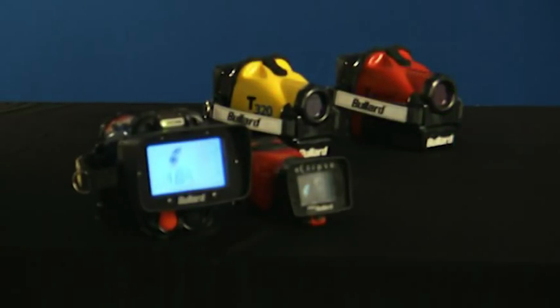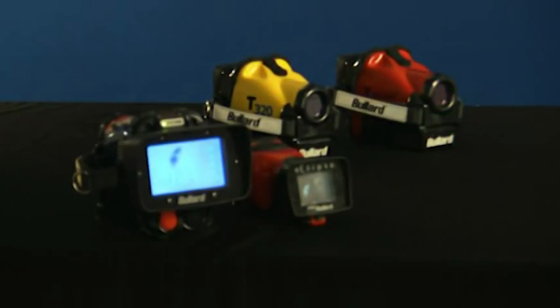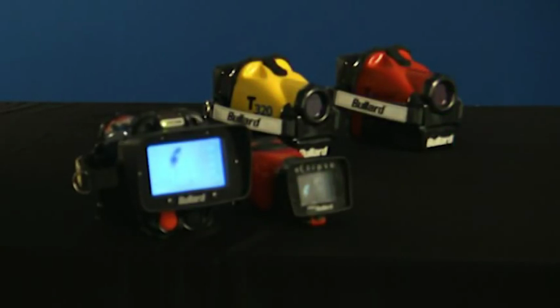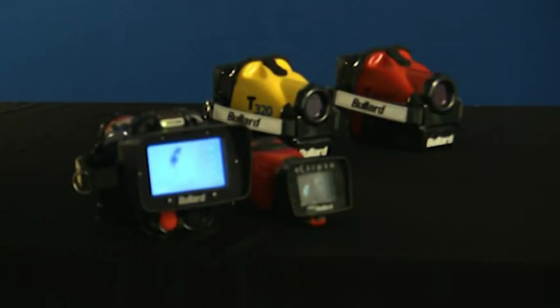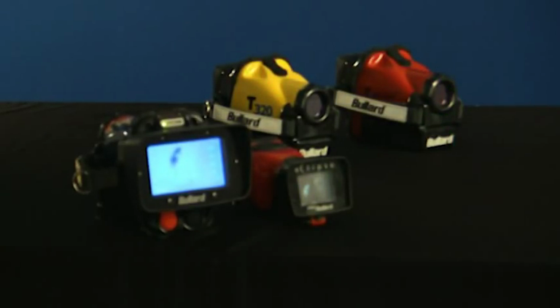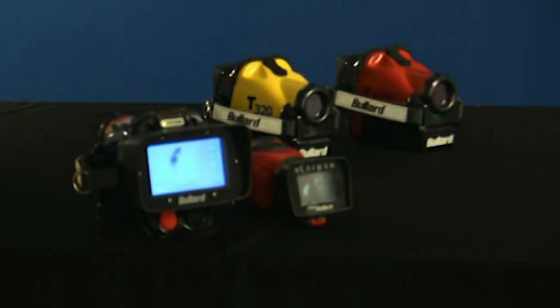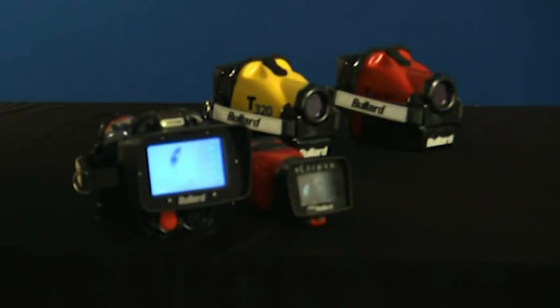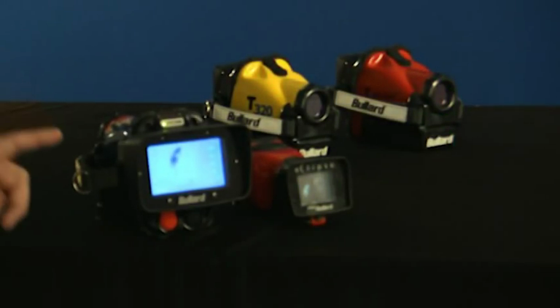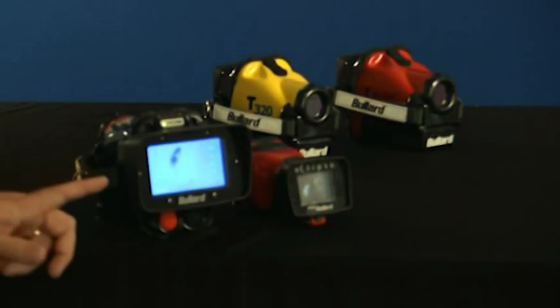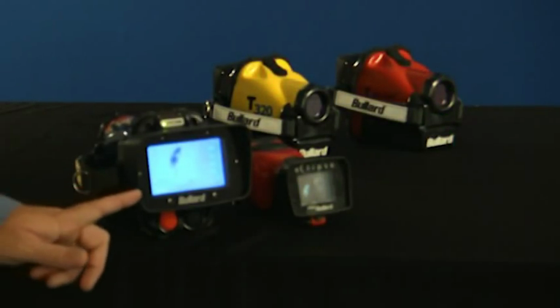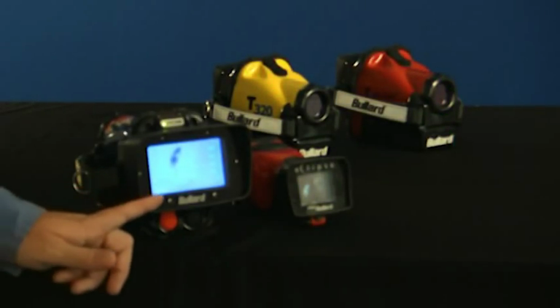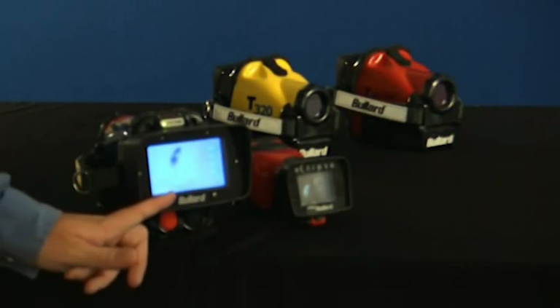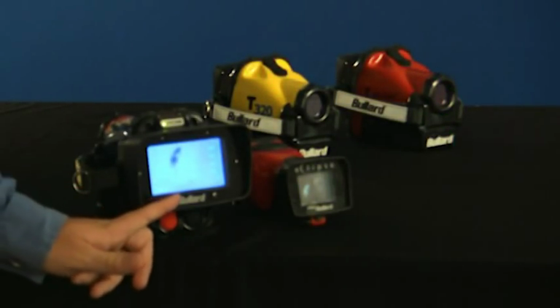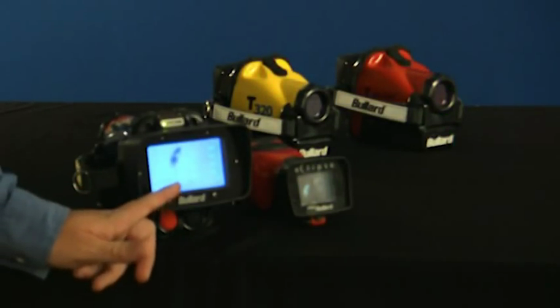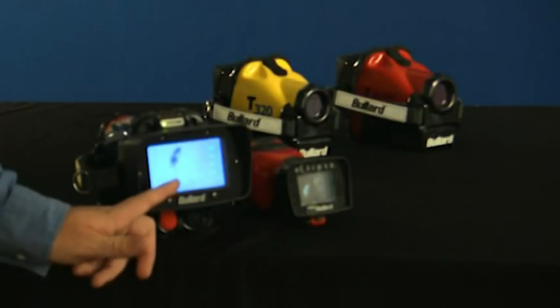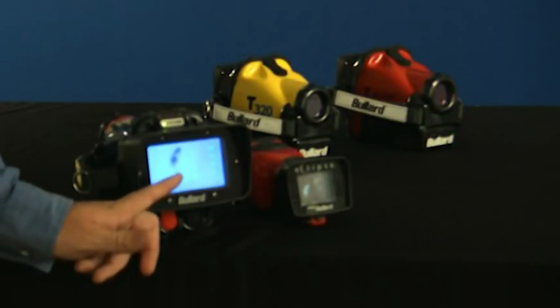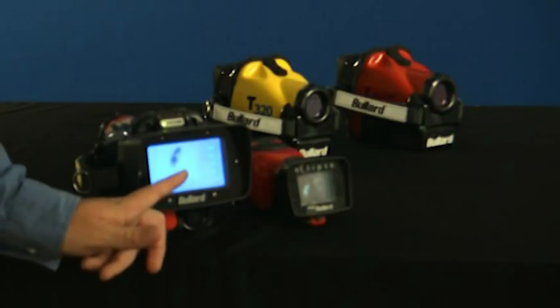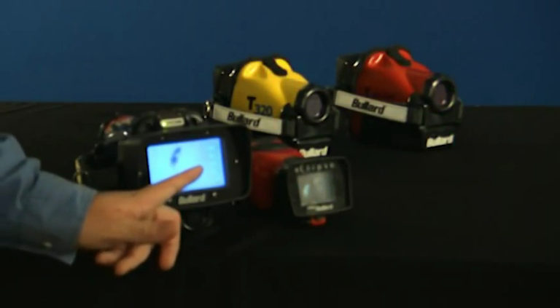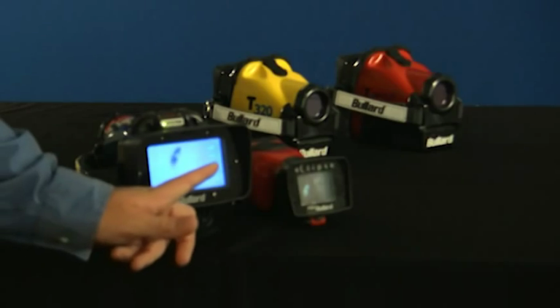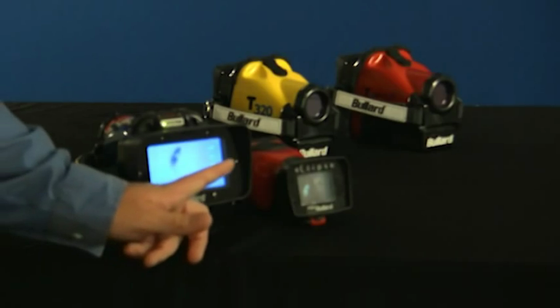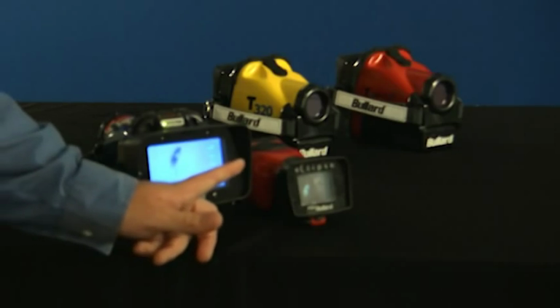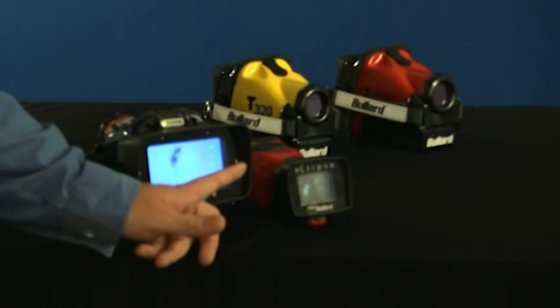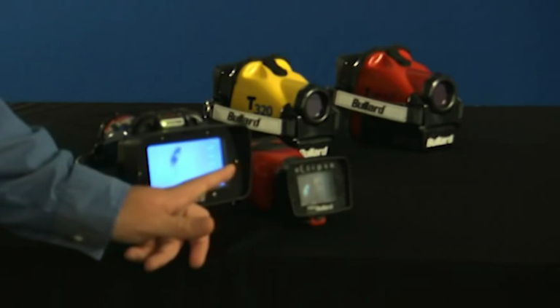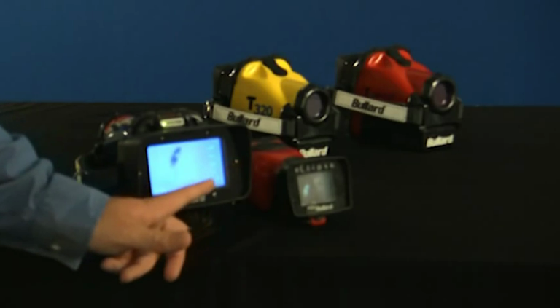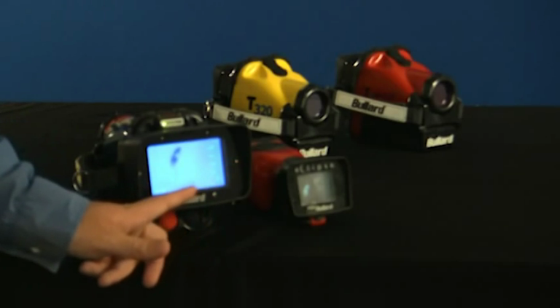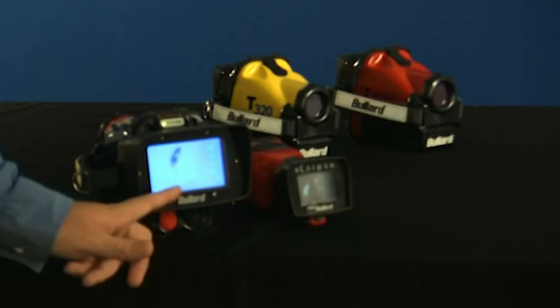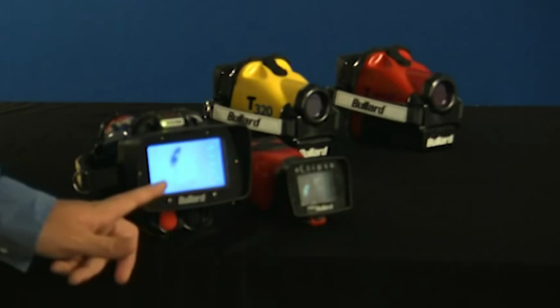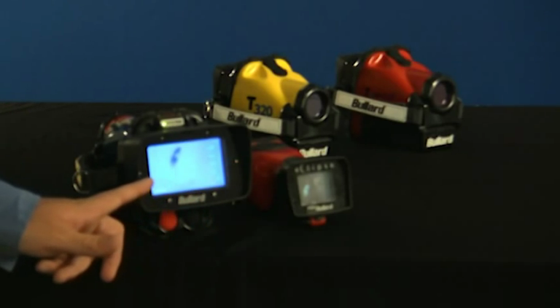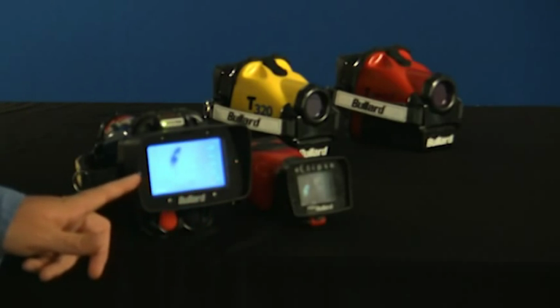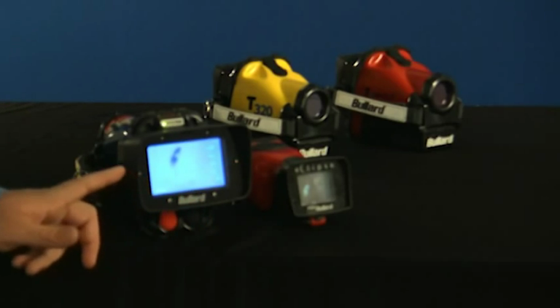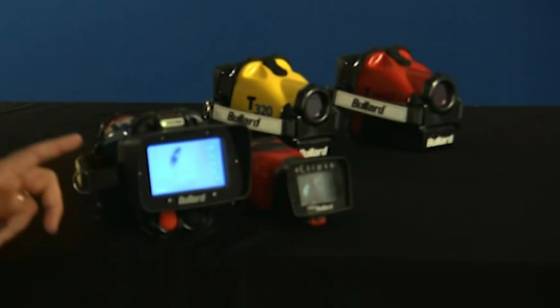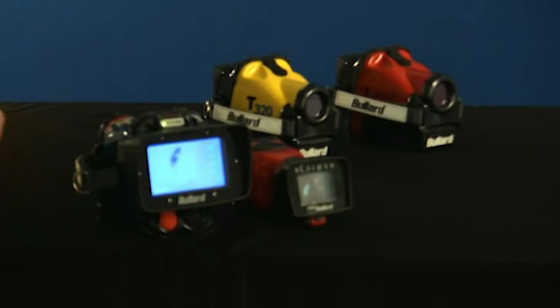As the thermal throttle engages more of the scene, the blue will become lighter in hue to help differentiate objects in the scene.